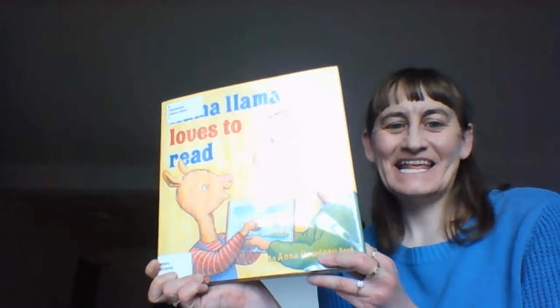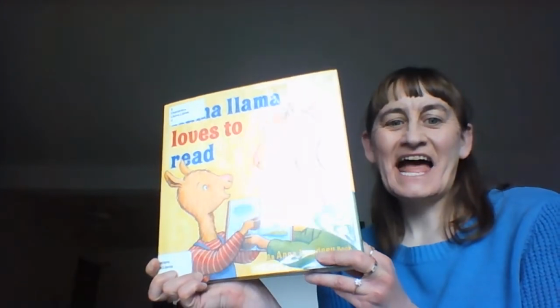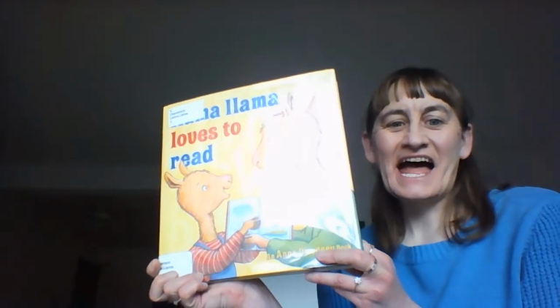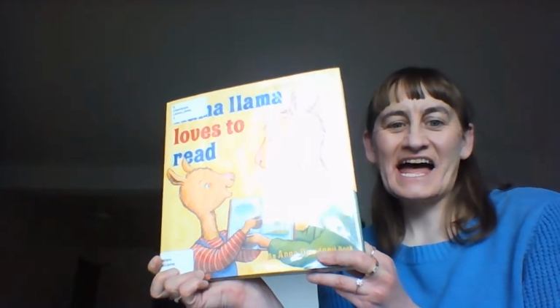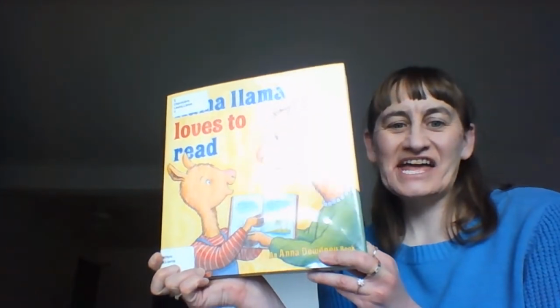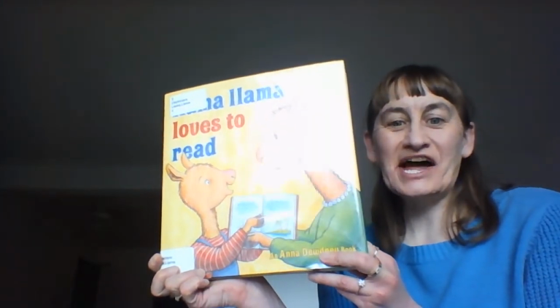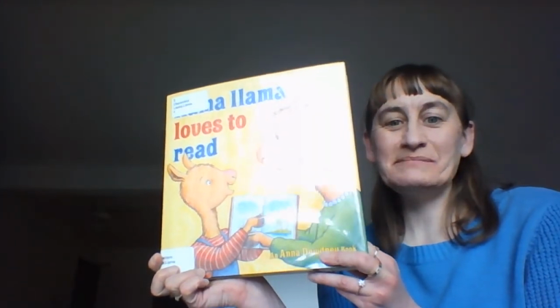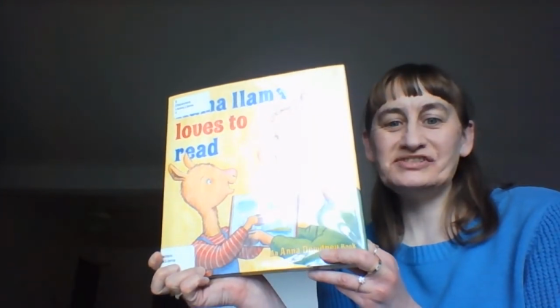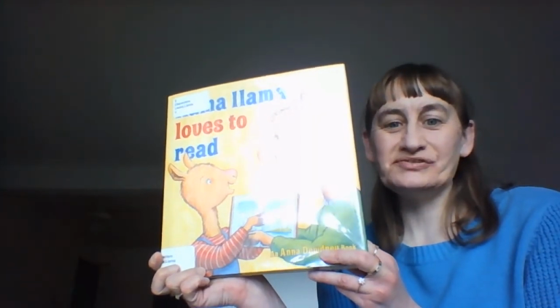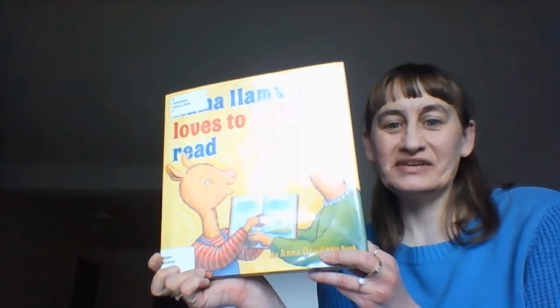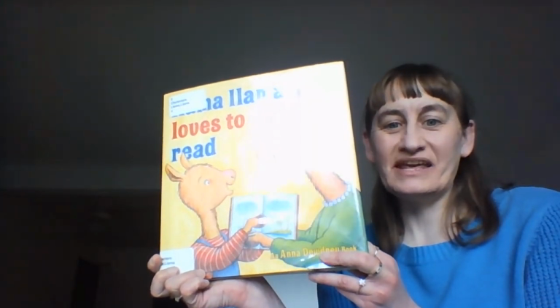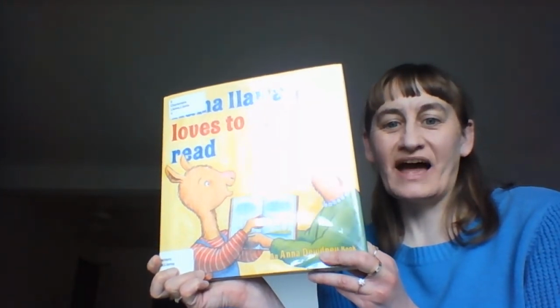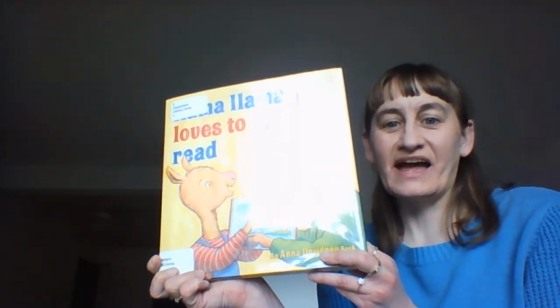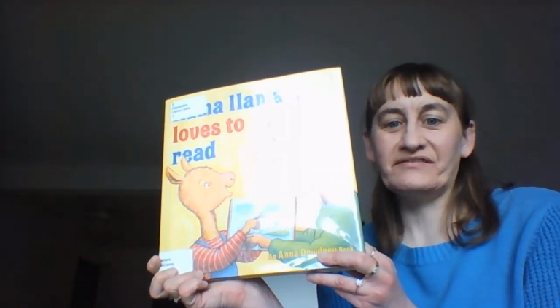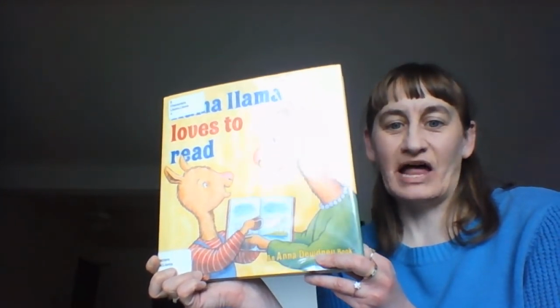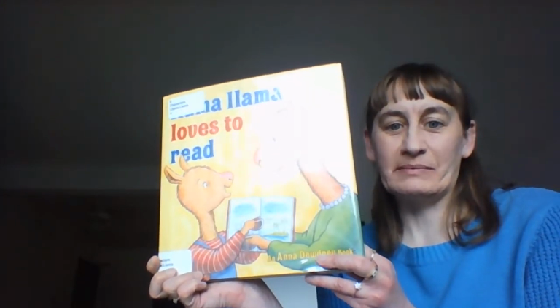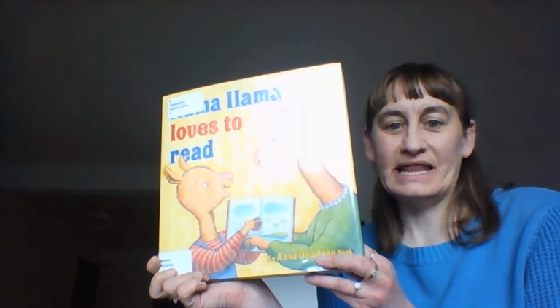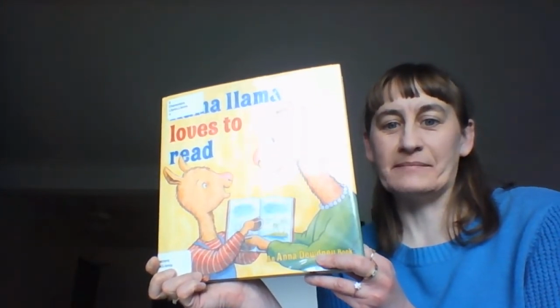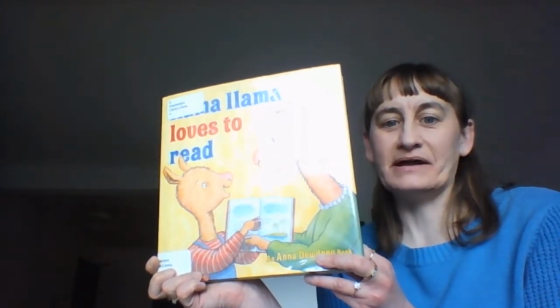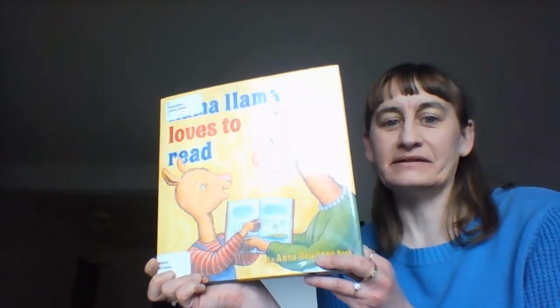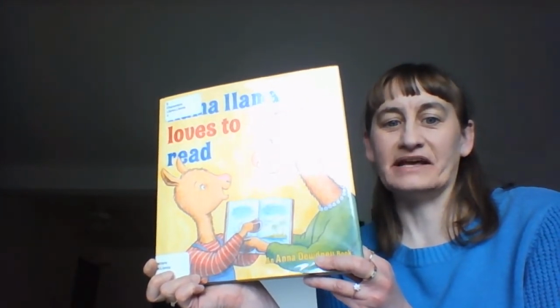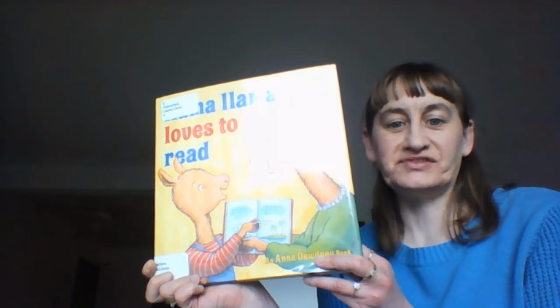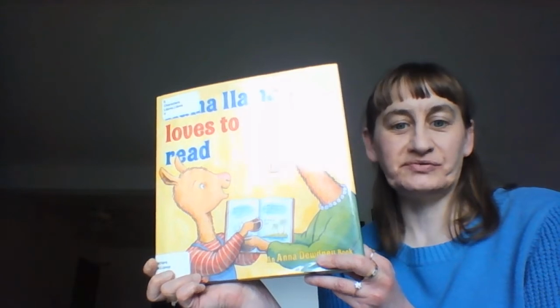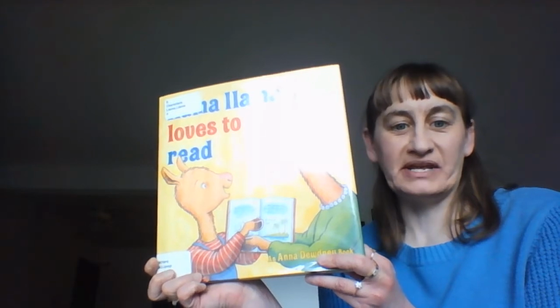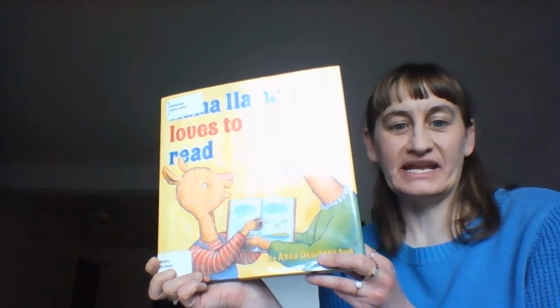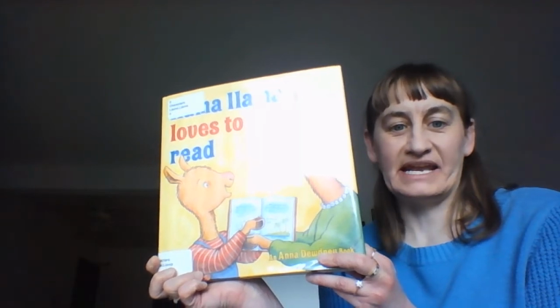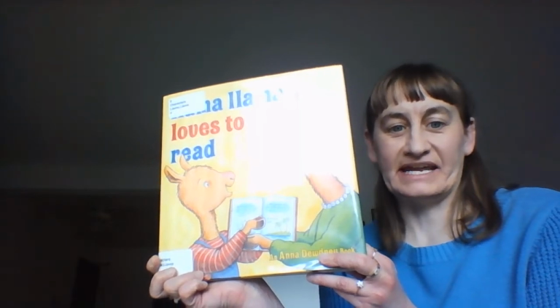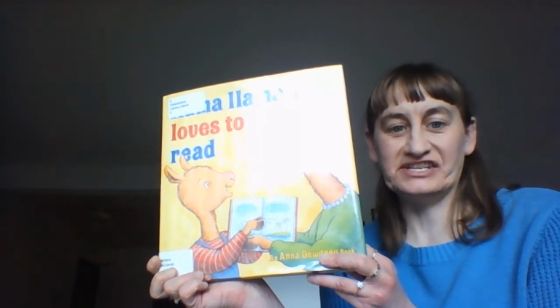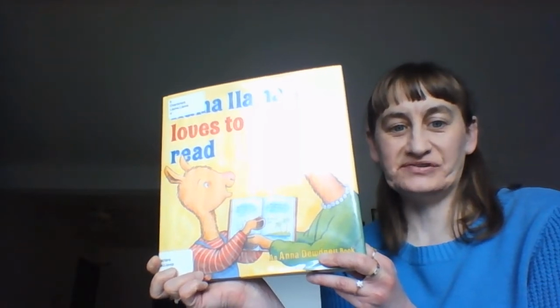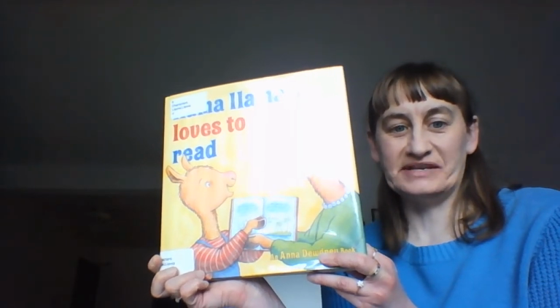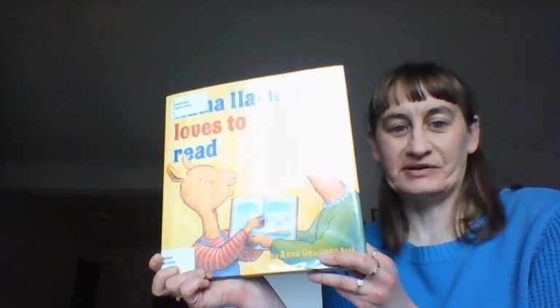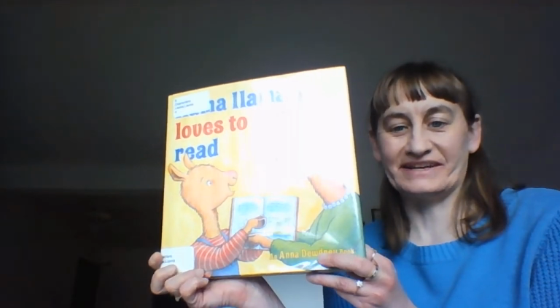Hi, I'm Miss Julie. I have Llama Llama Loves to Read, an Anna Doodney book.